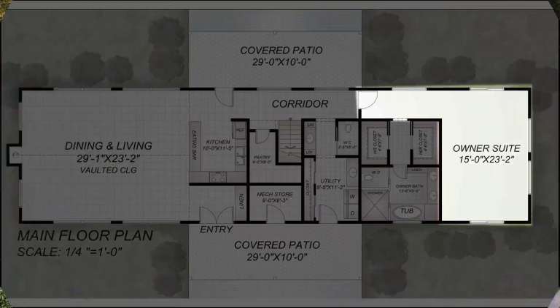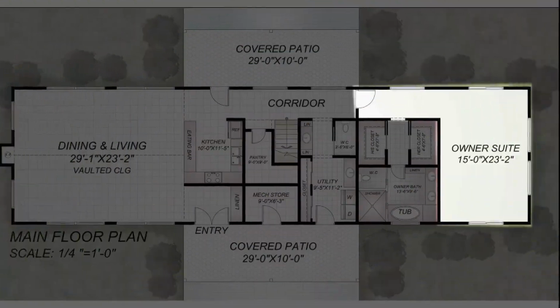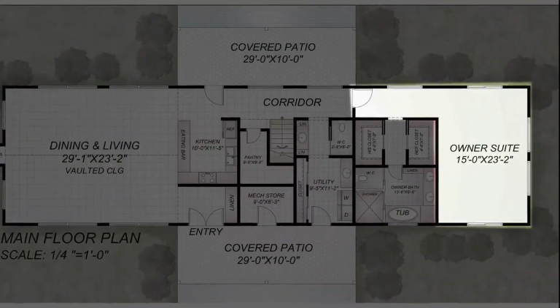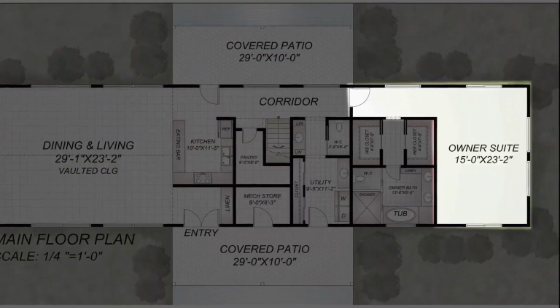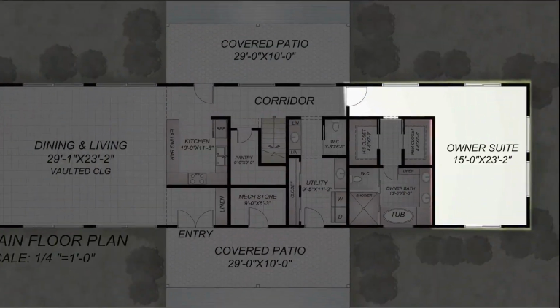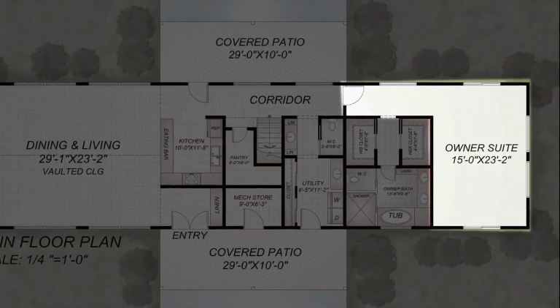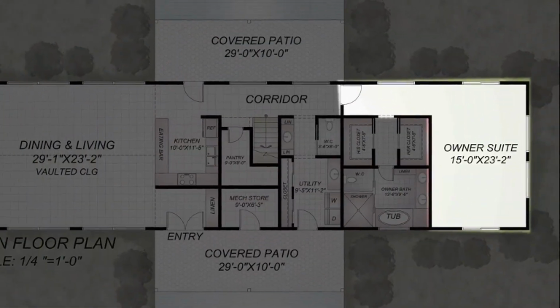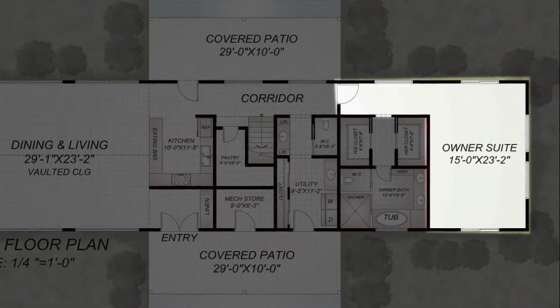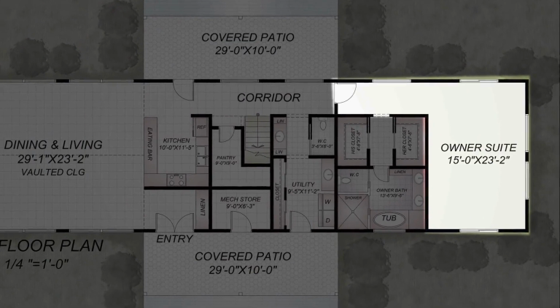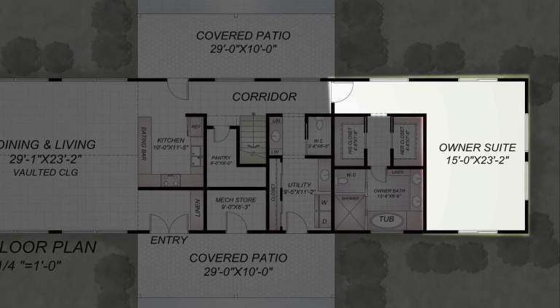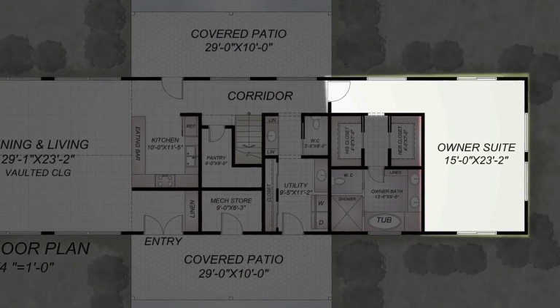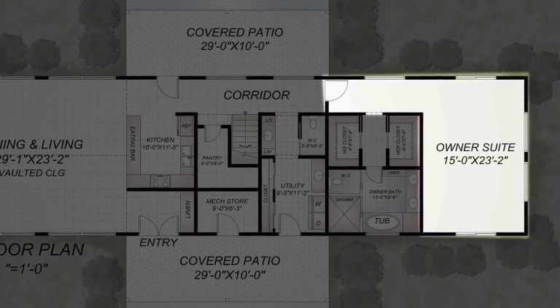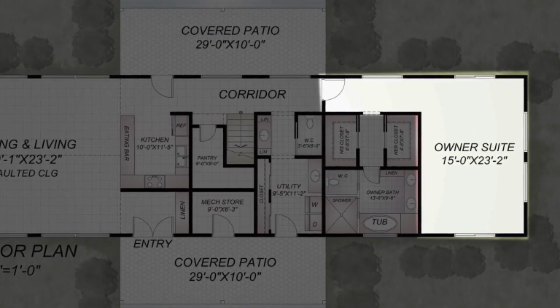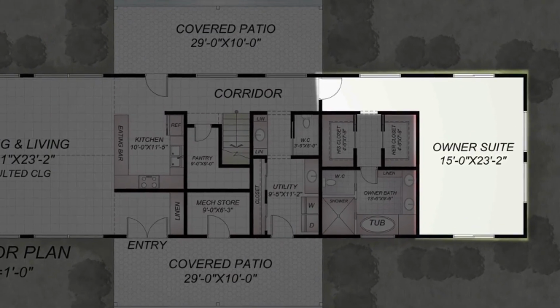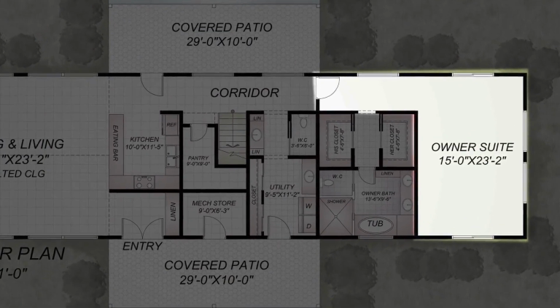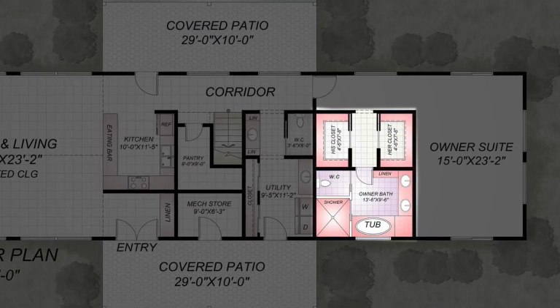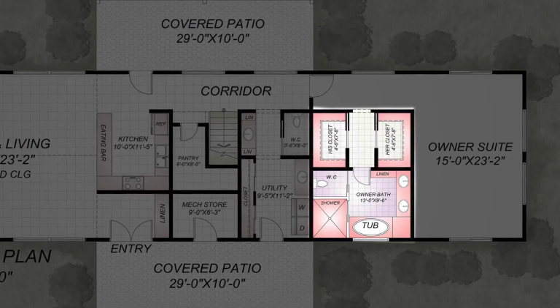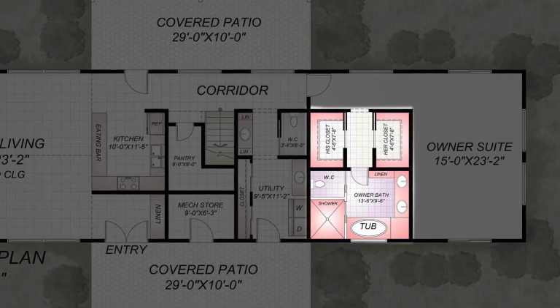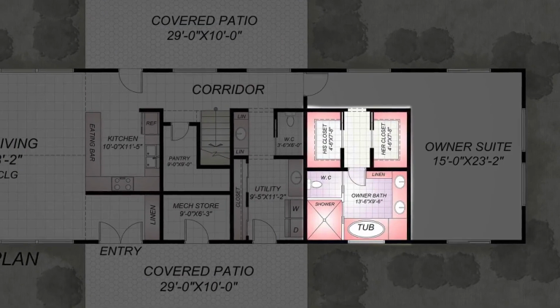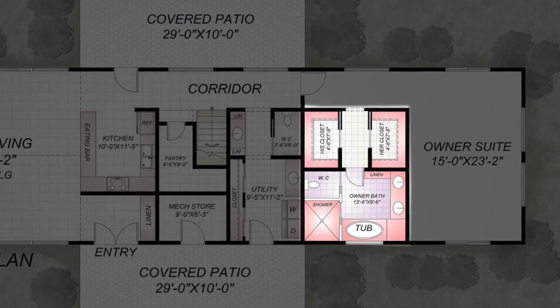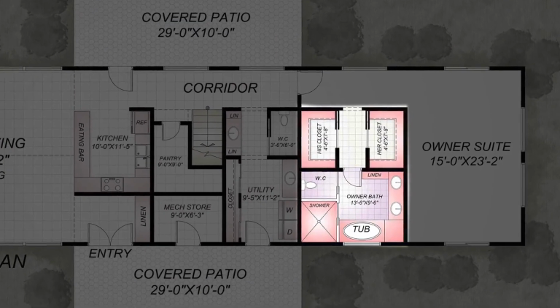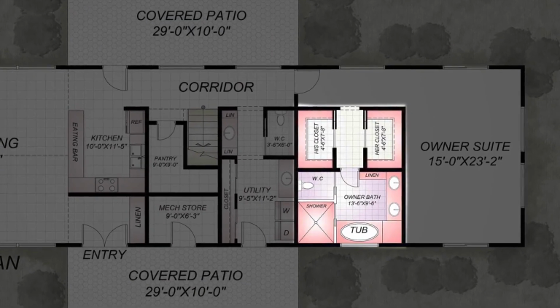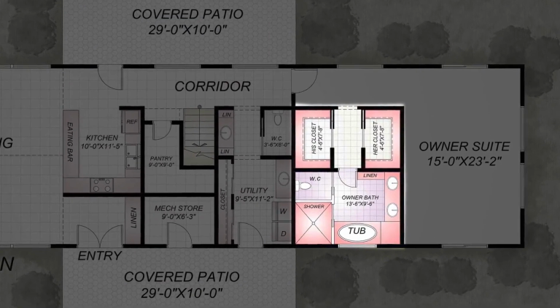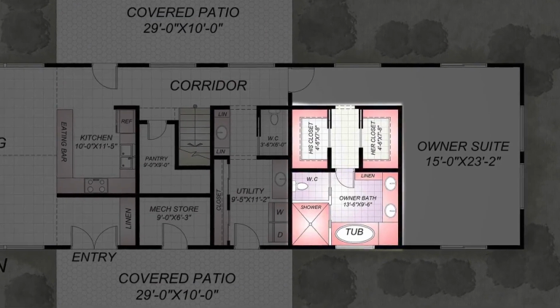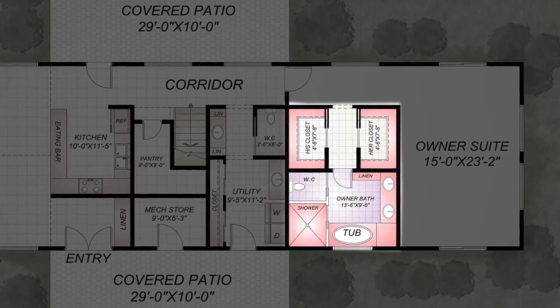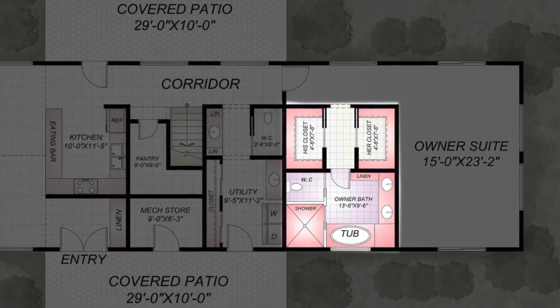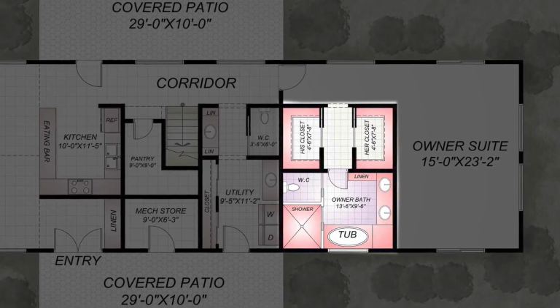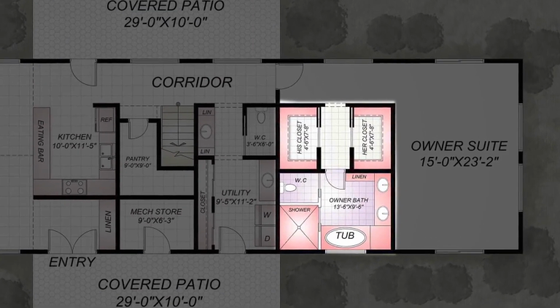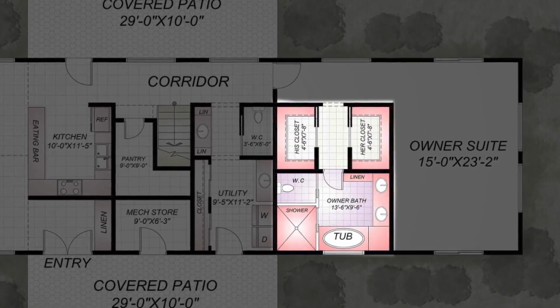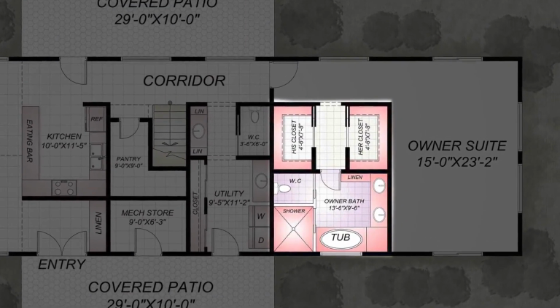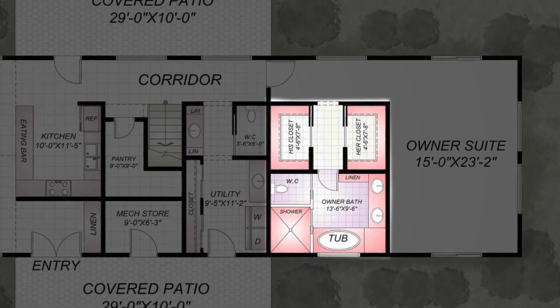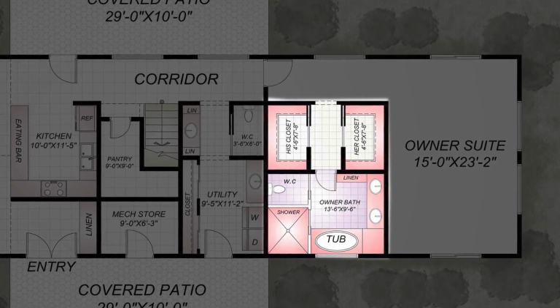The master bedroom is also equipped with a barrel vault, and the master bath has an extra shower and tub with built-in seating.